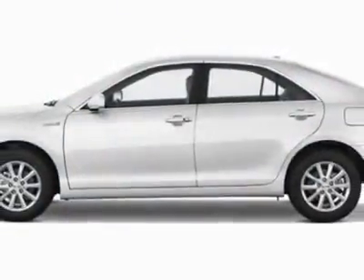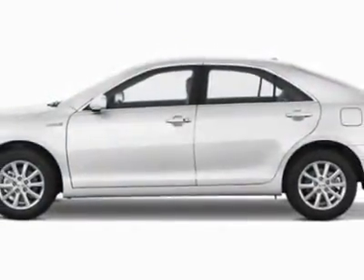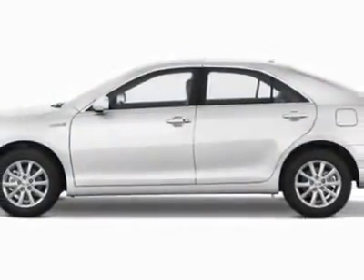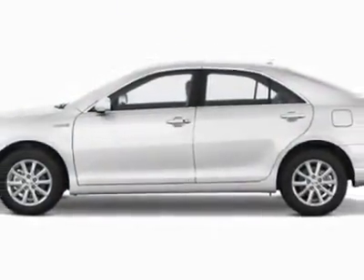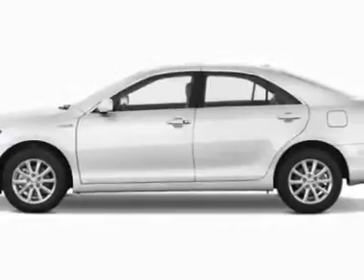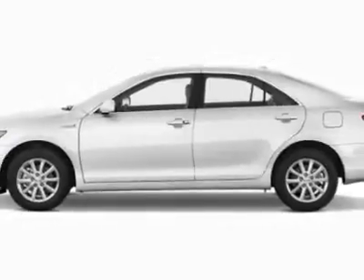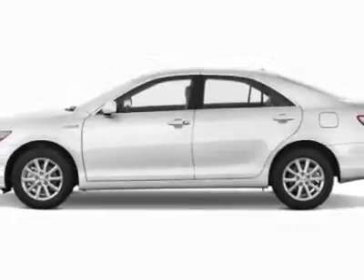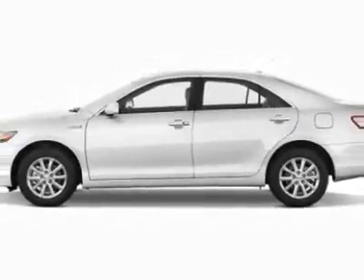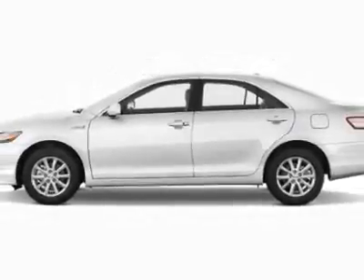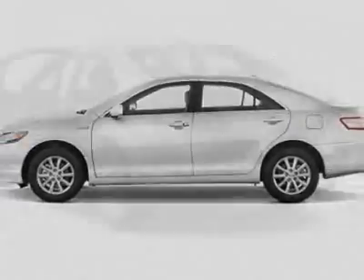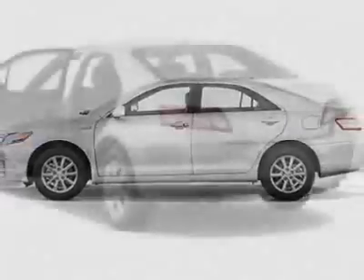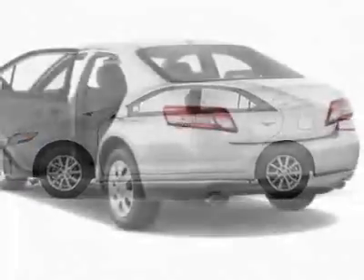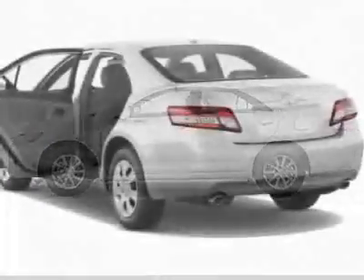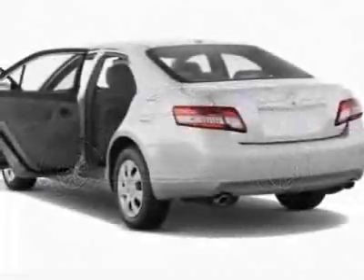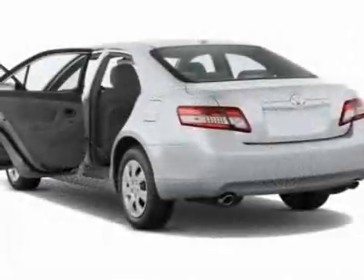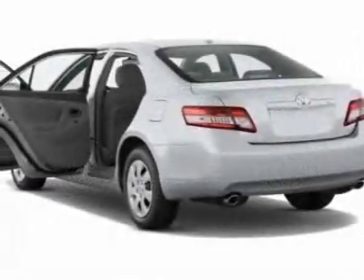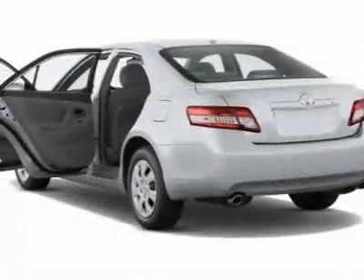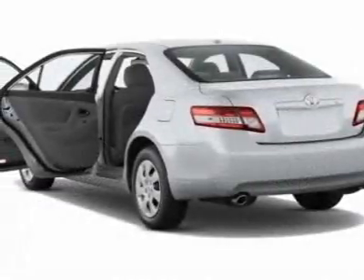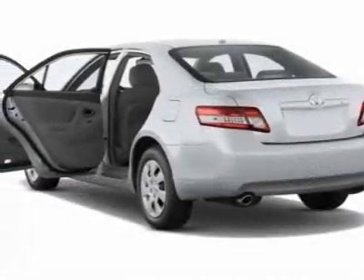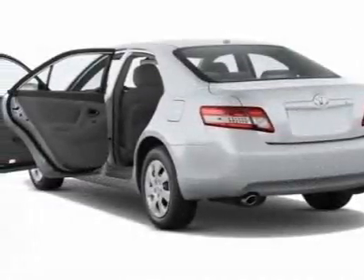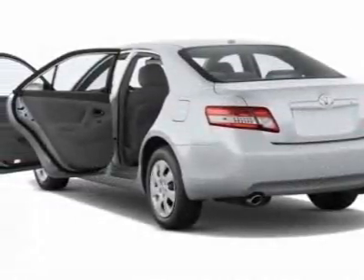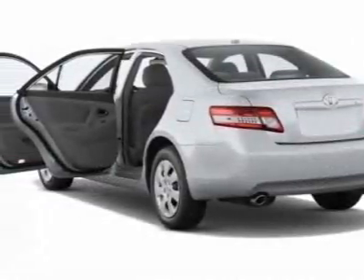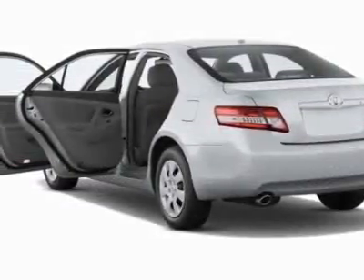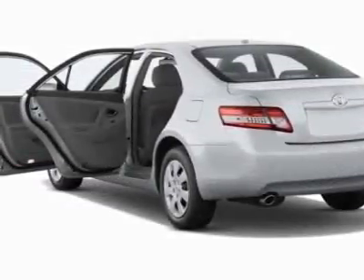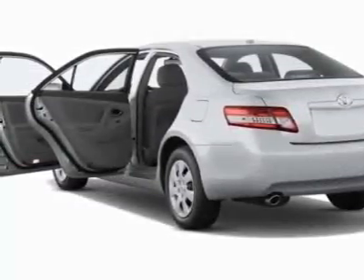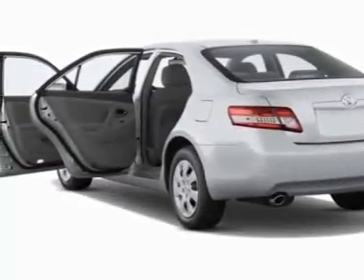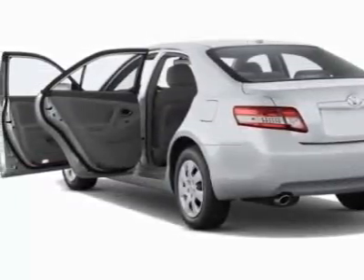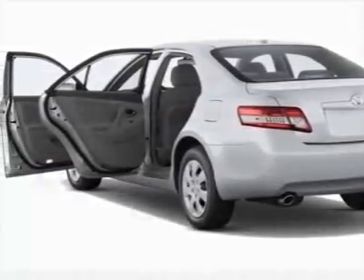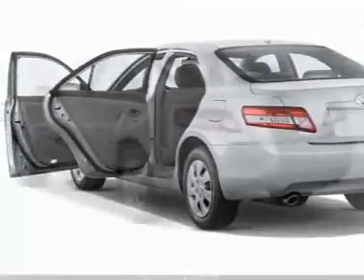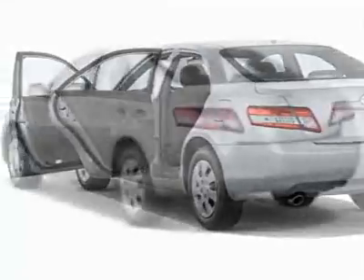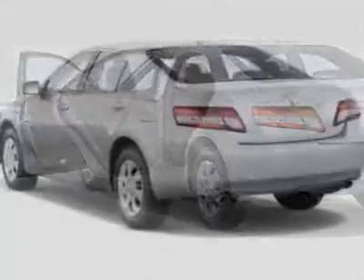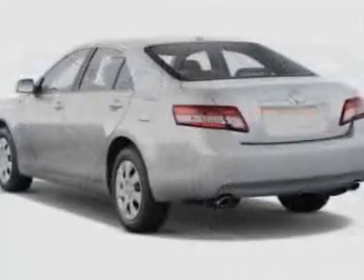This Camry boasts a 2.5-liter inline-four engine and has a 6-speed automatic transmission.